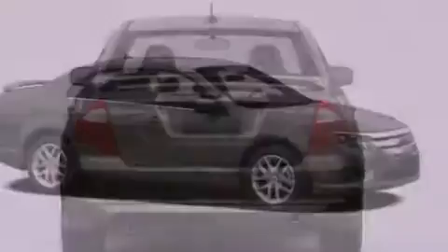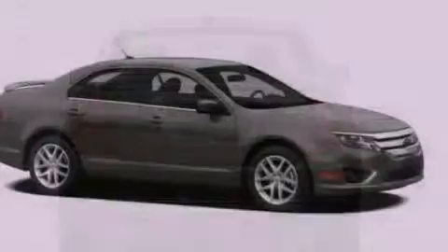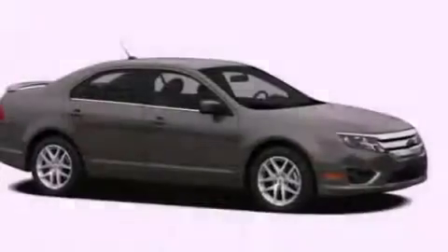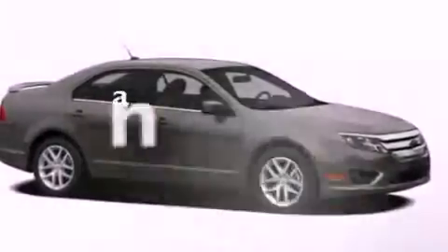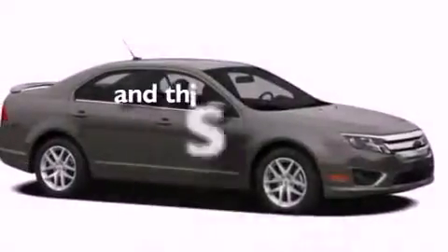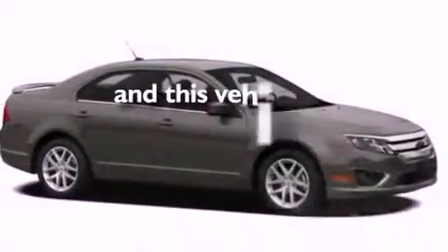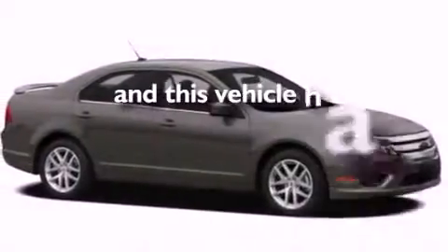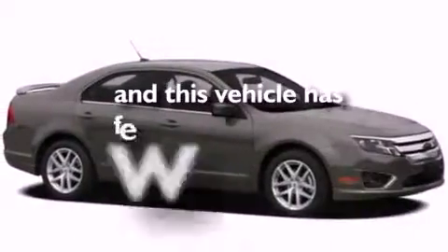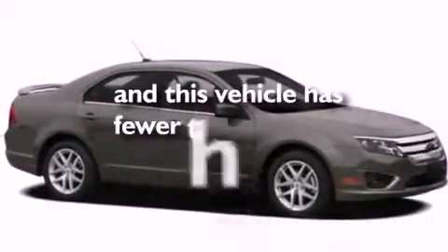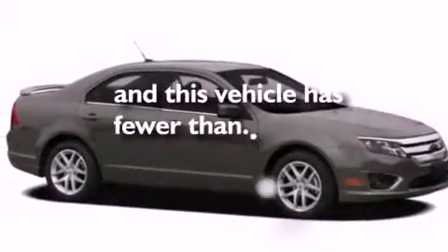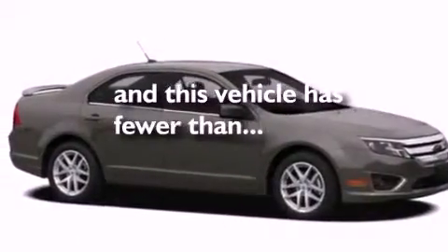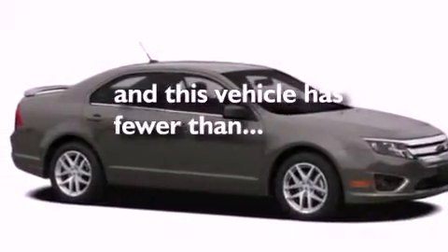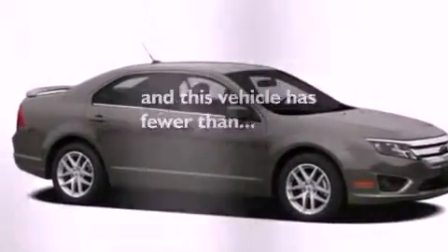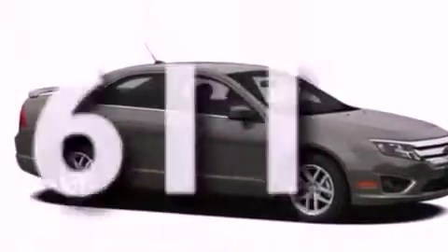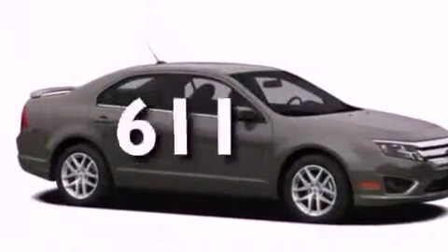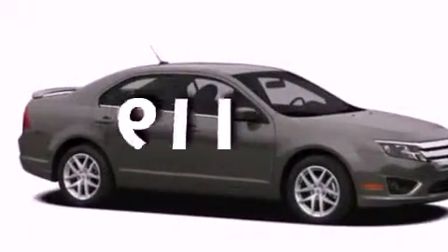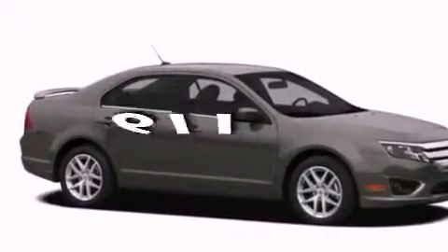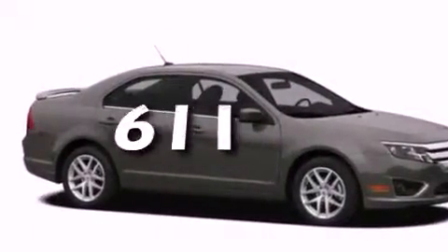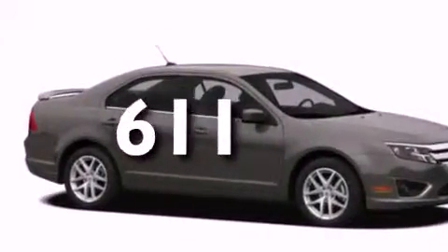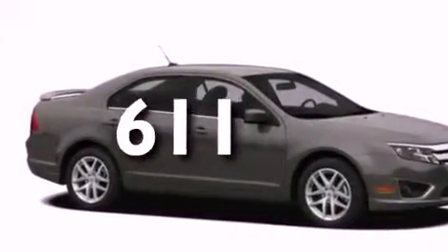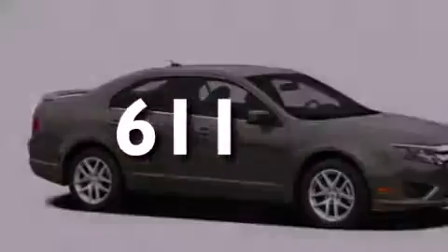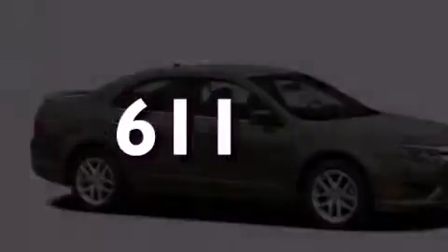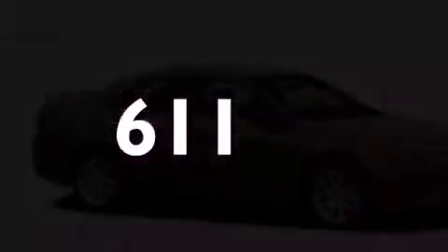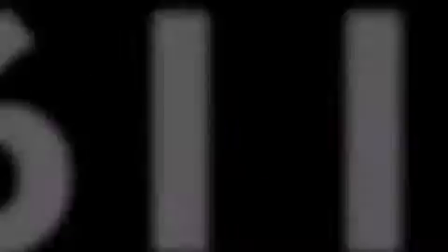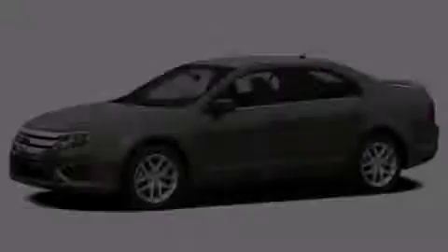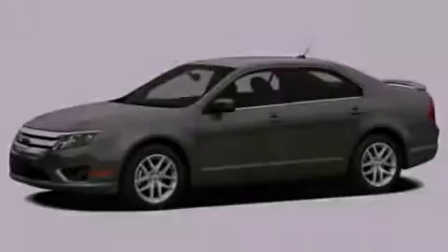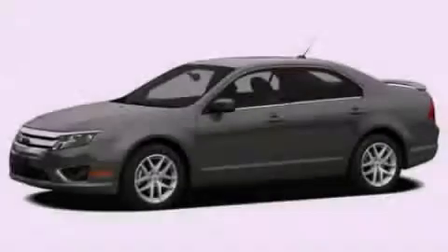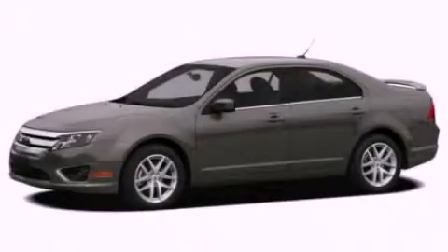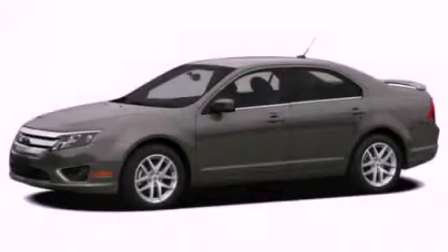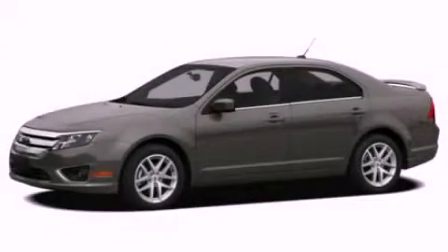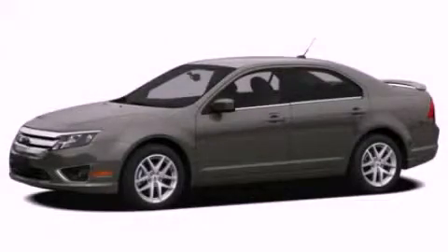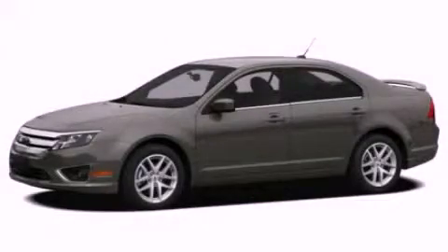This vehicle has fewer than 1,000 miles on the odometer. Please call today to reserve this vehicle for a test drive.